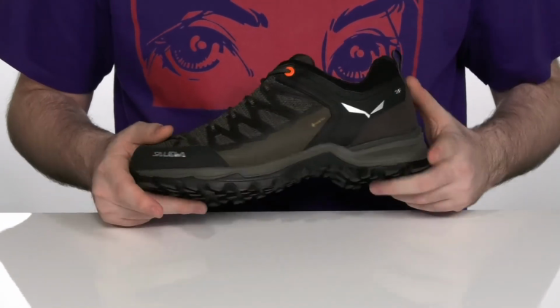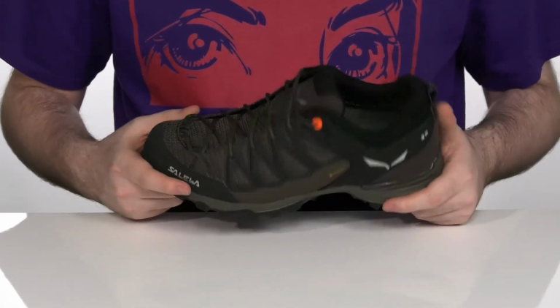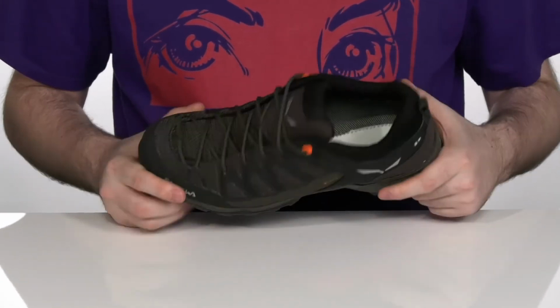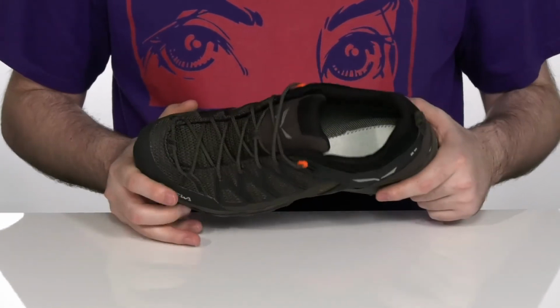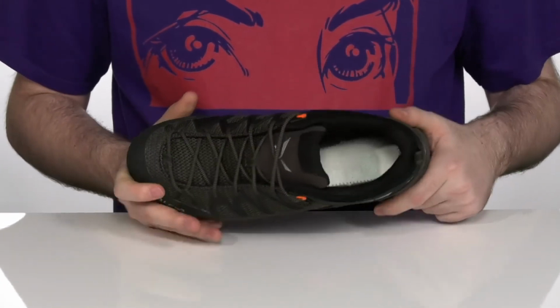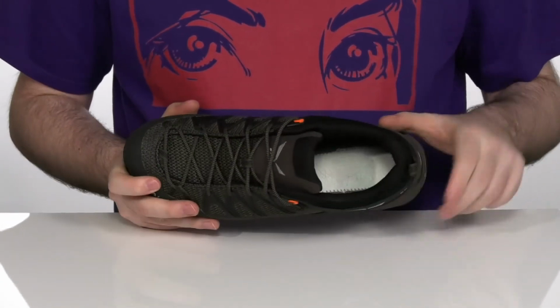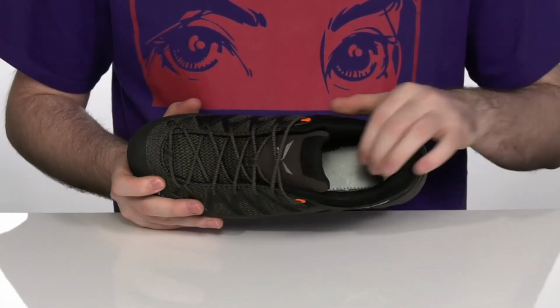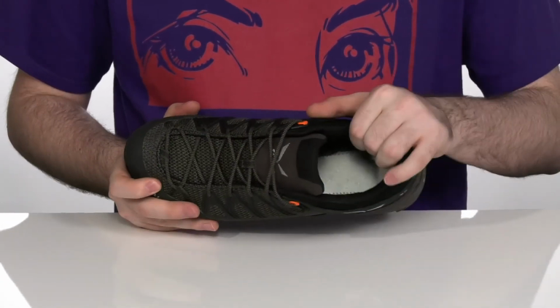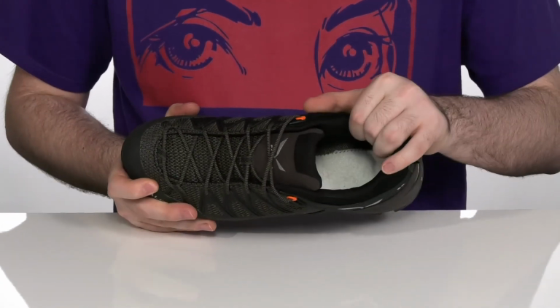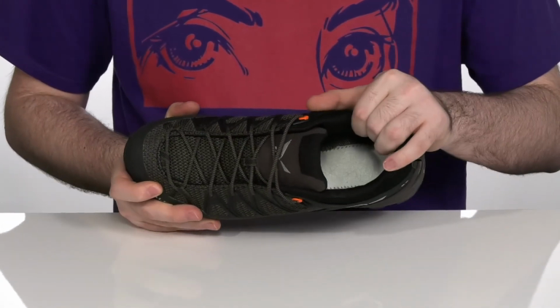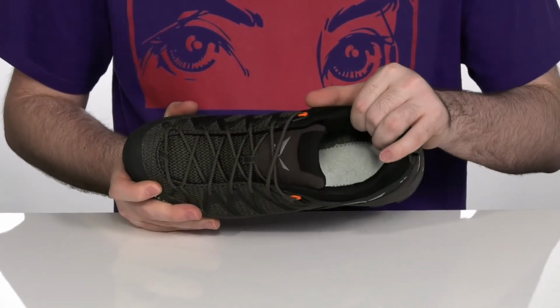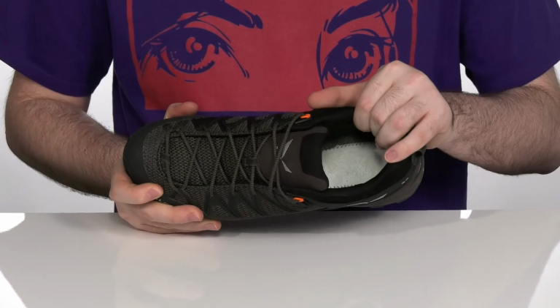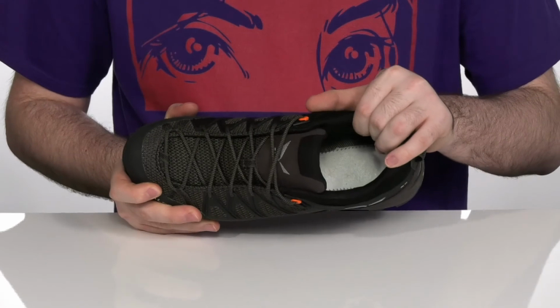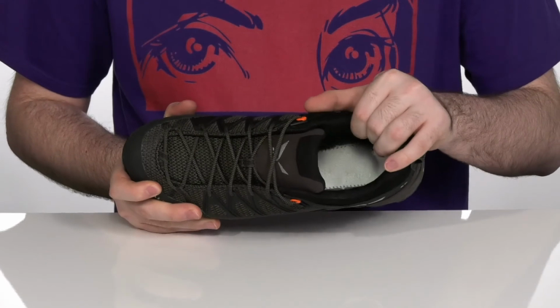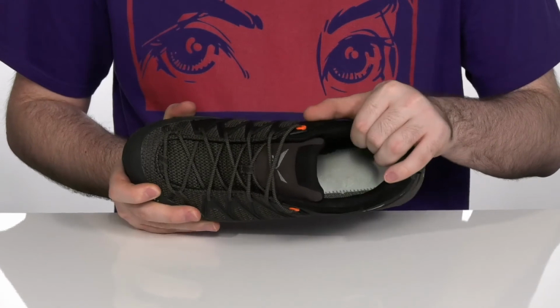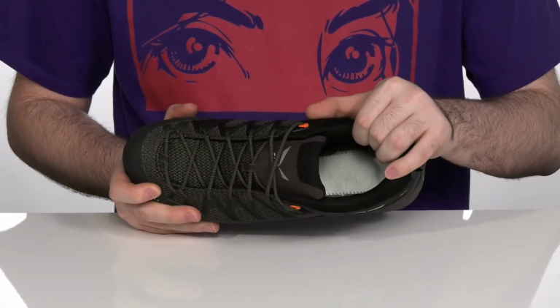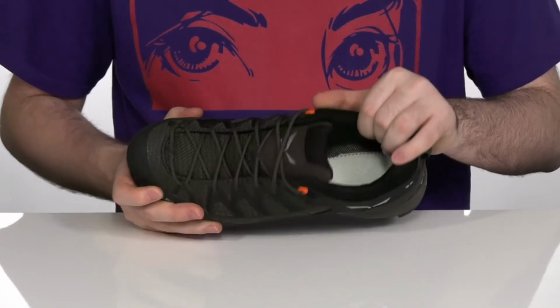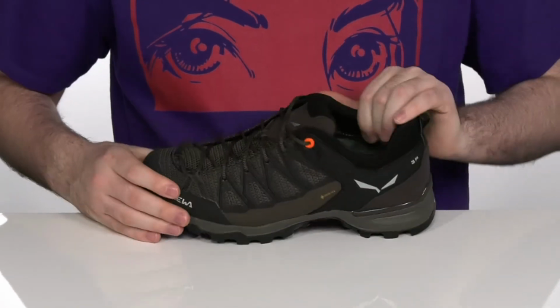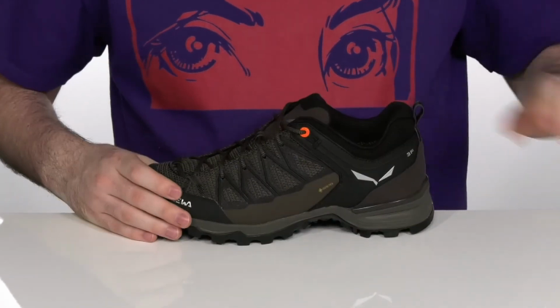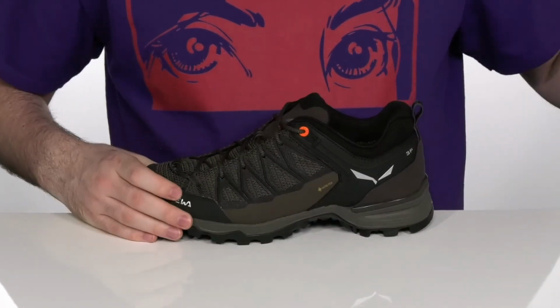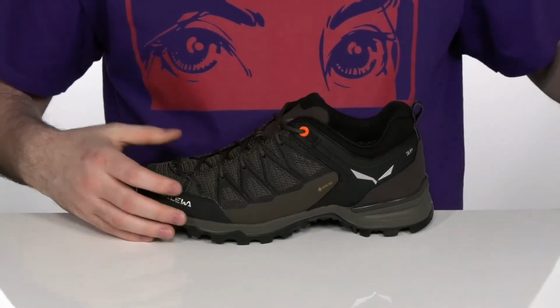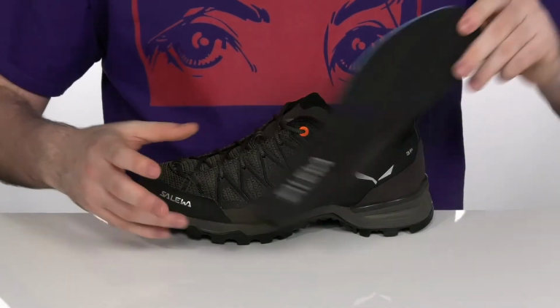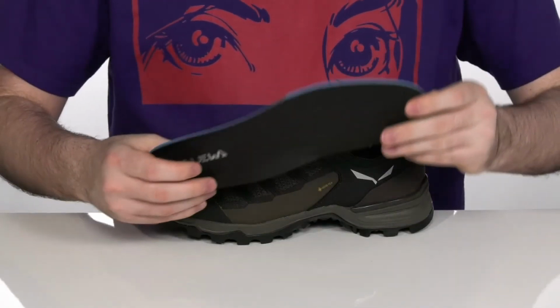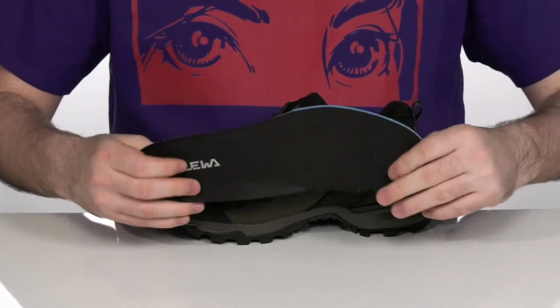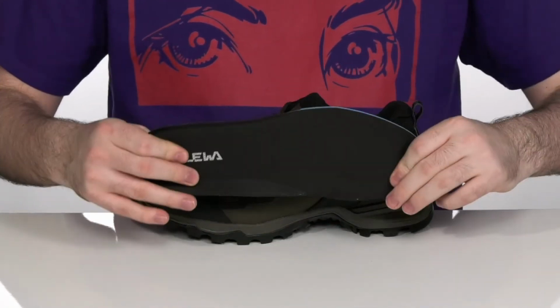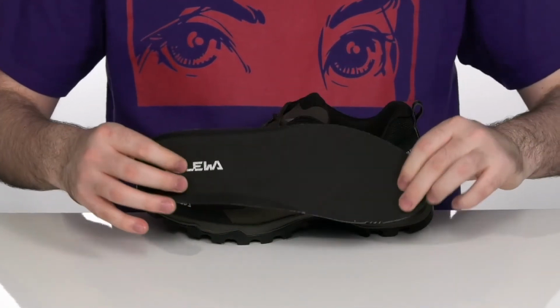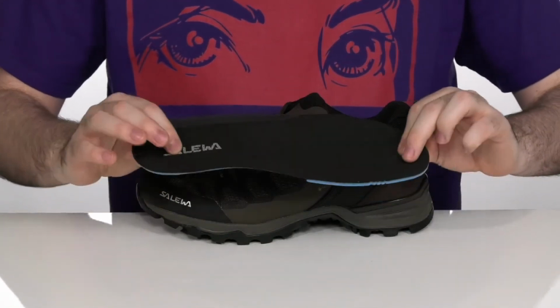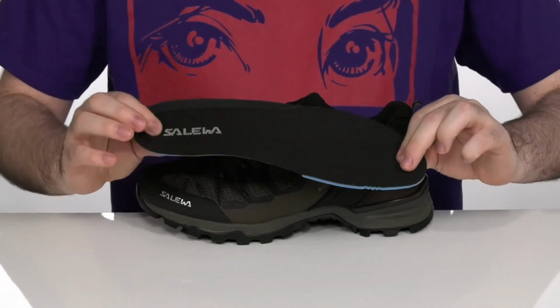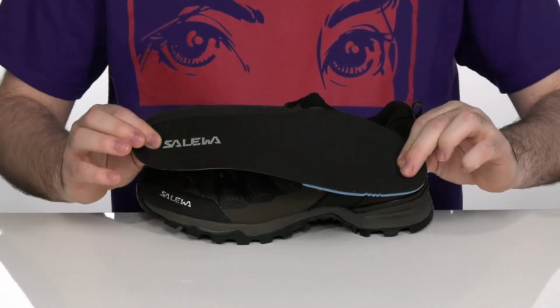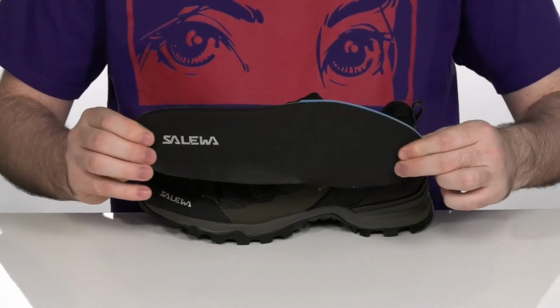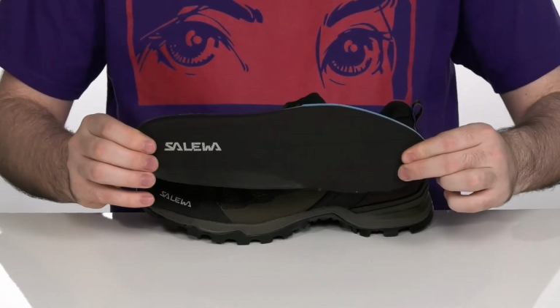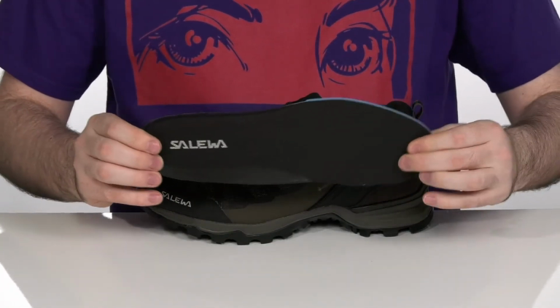The inside is padded textile for extra comfort and breathability with a removable foam footbed for even more comfort underfoot.